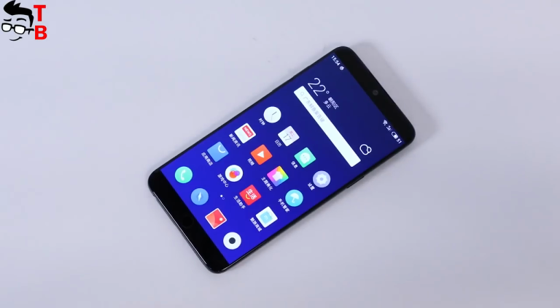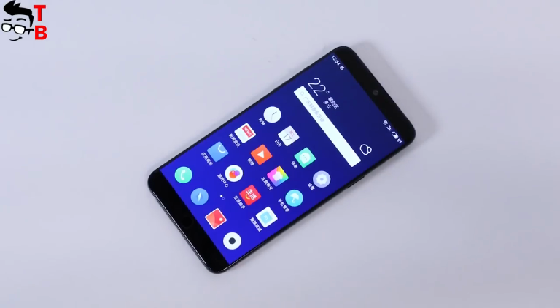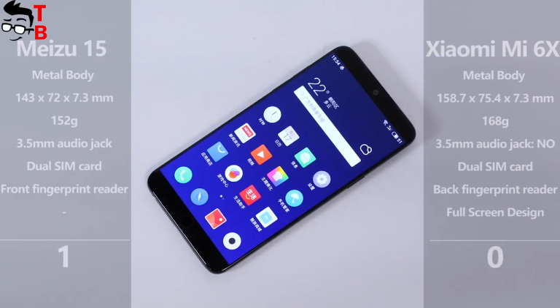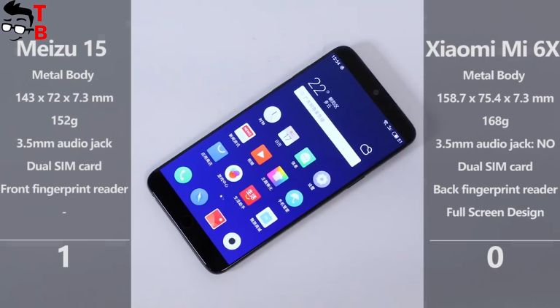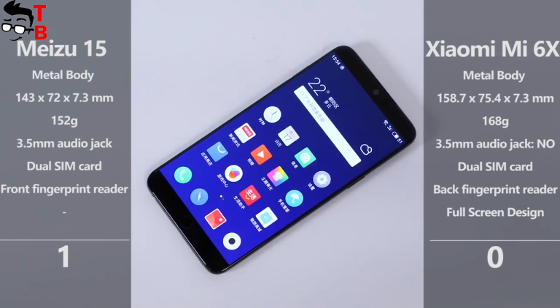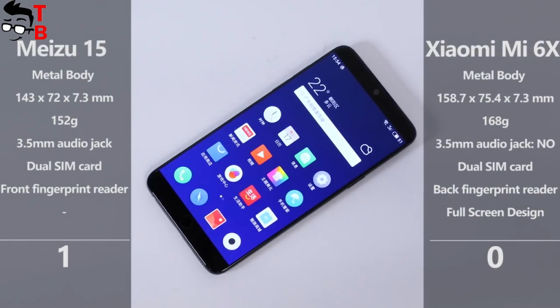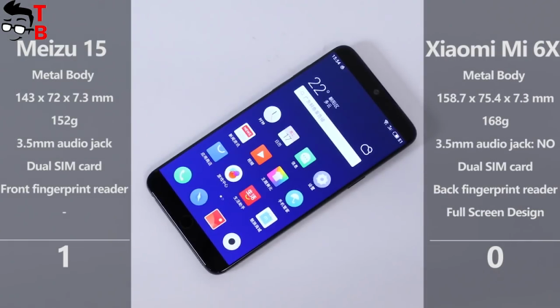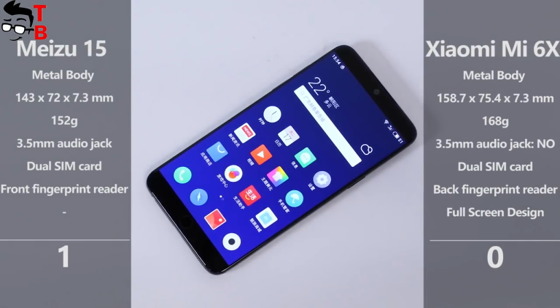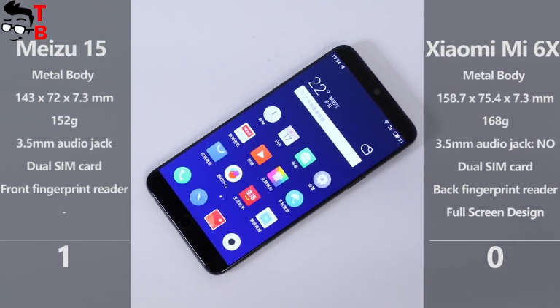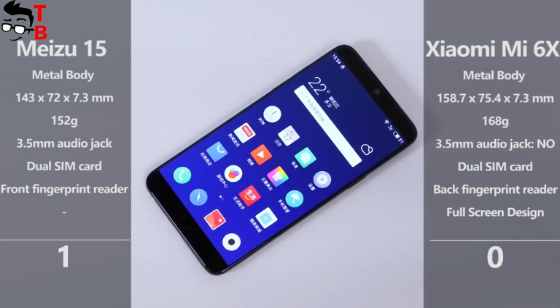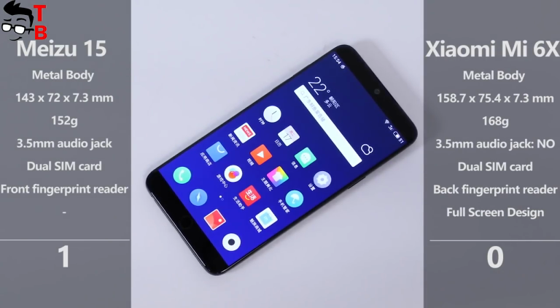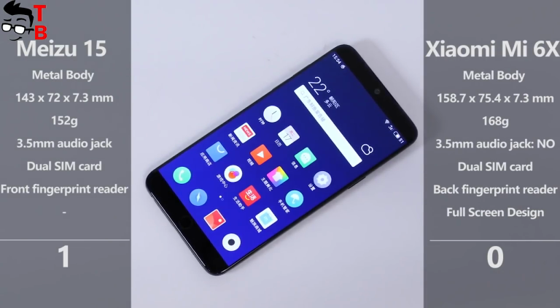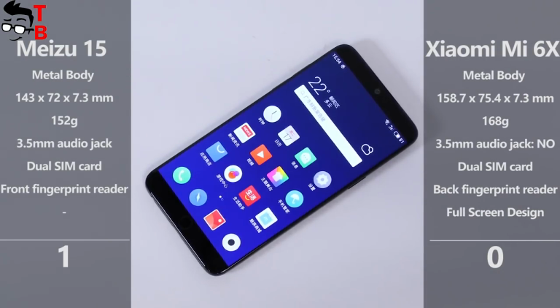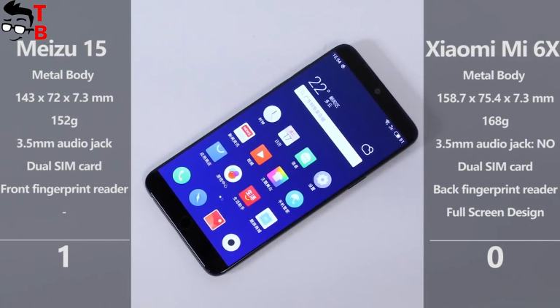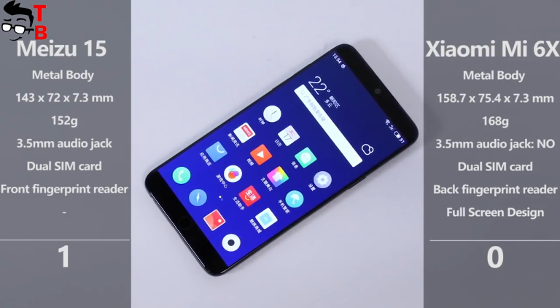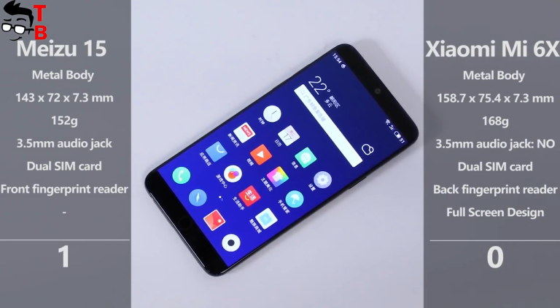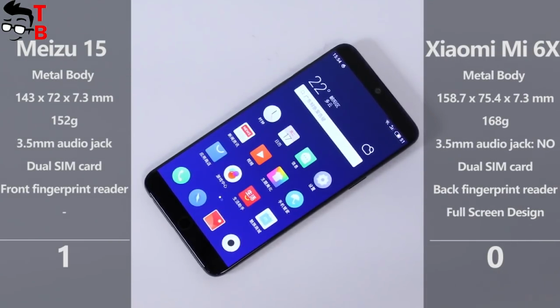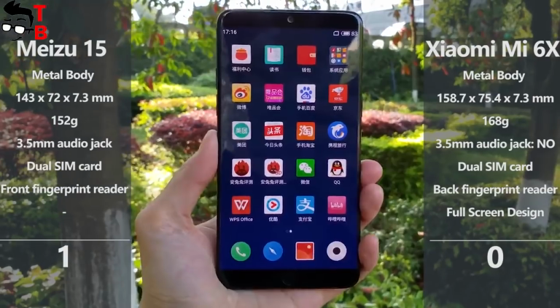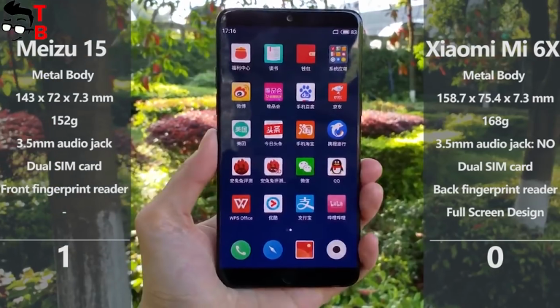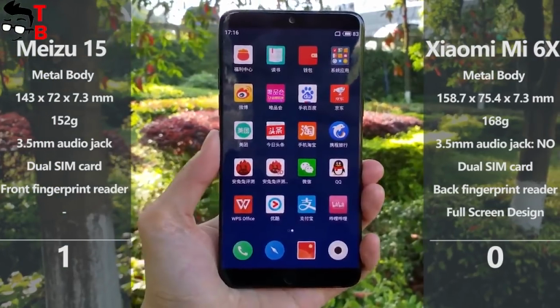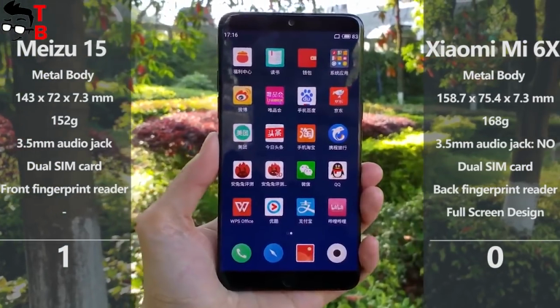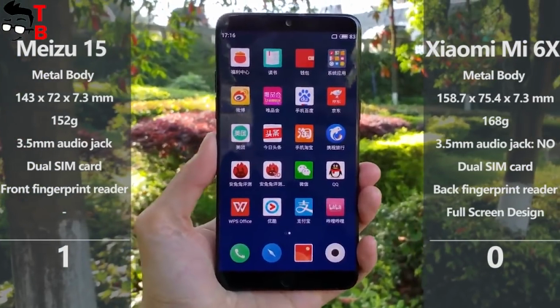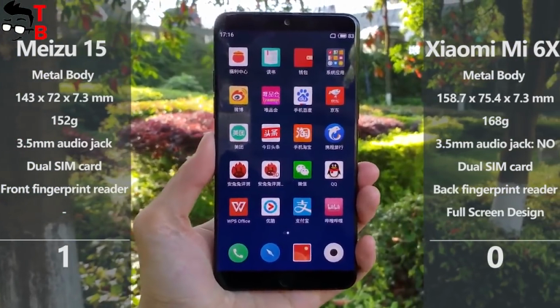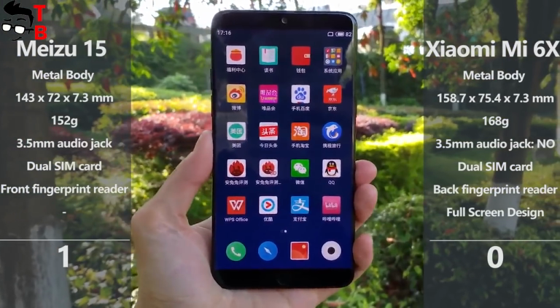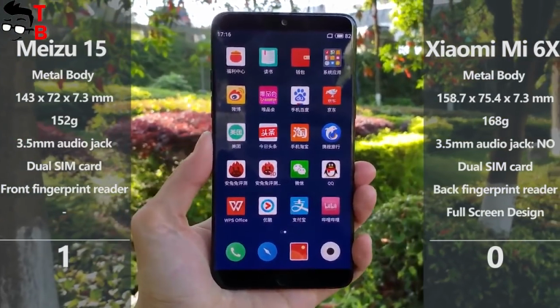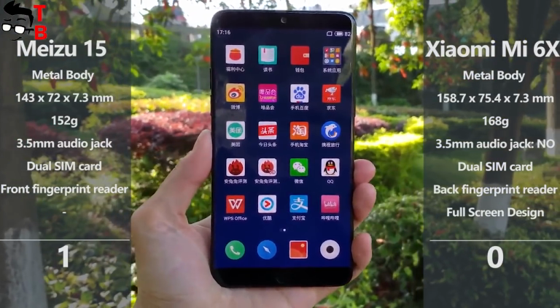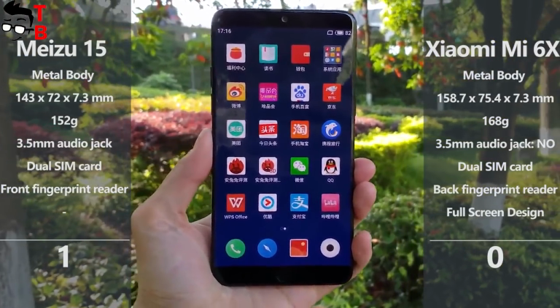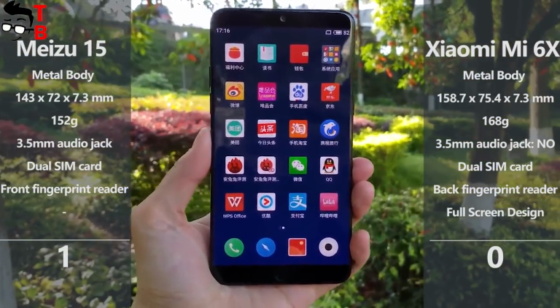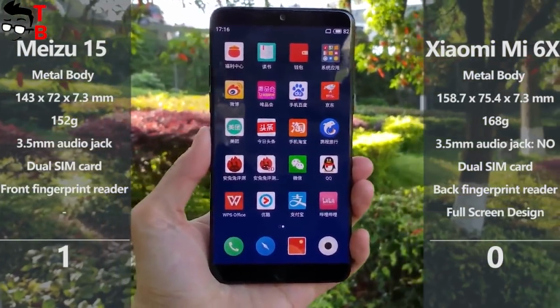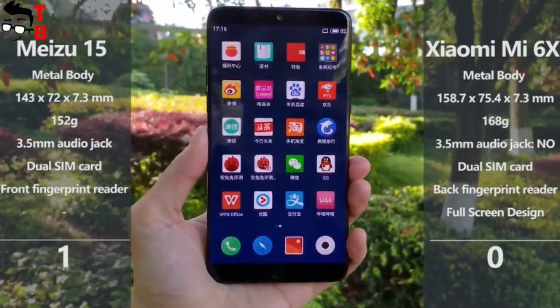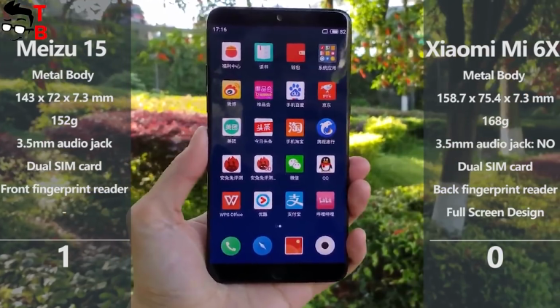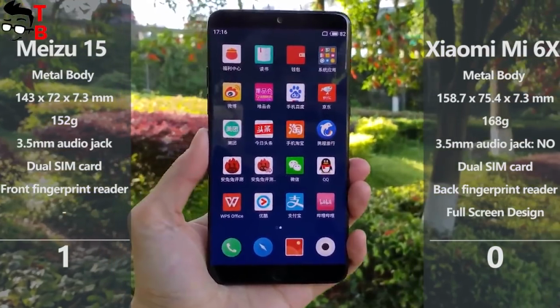By the way, Meizu 15 is much more compact than Xiaomi Mi 6X because it has a smaller display.